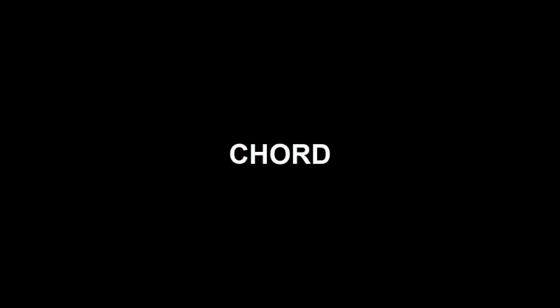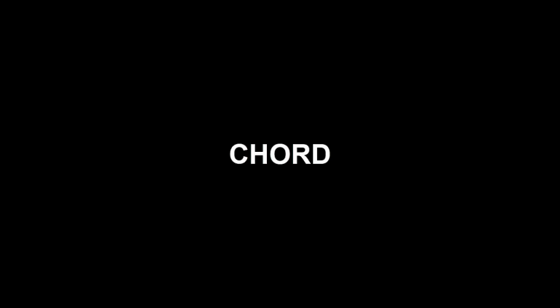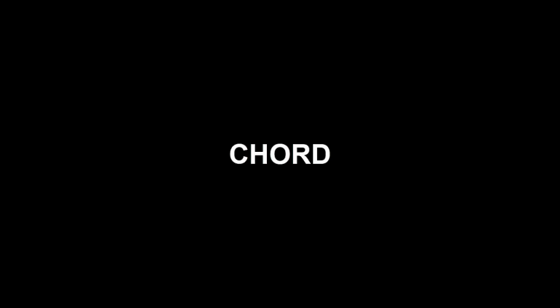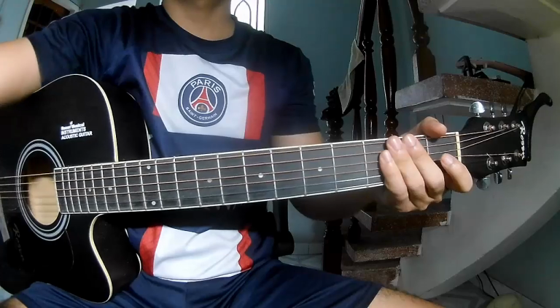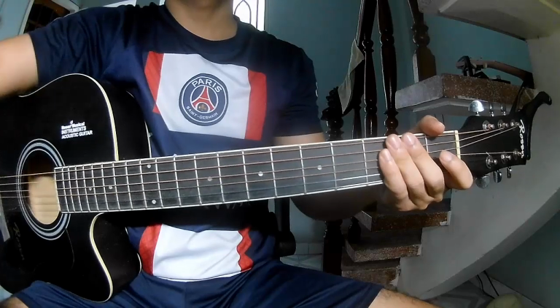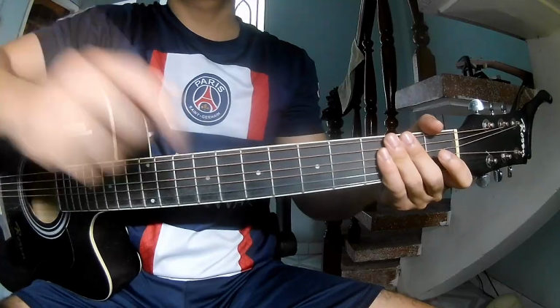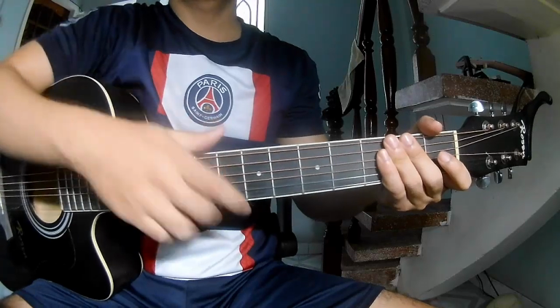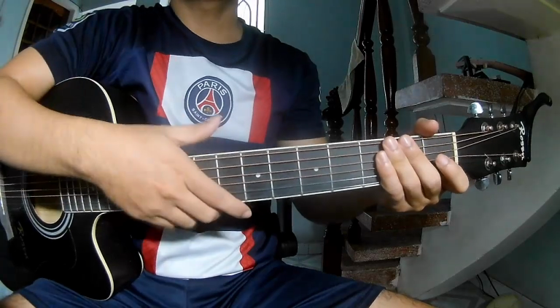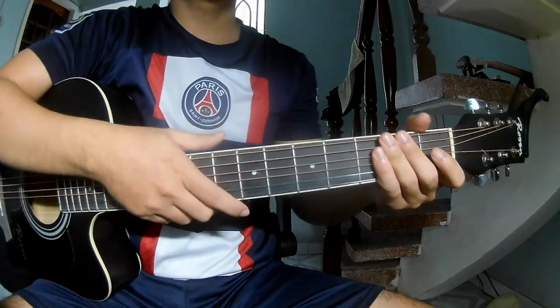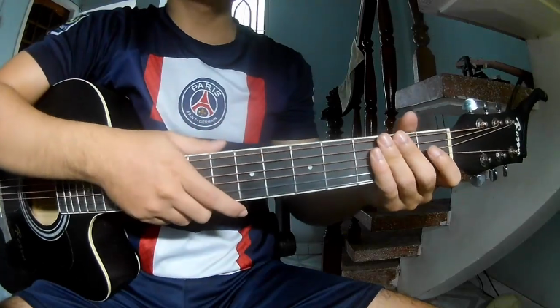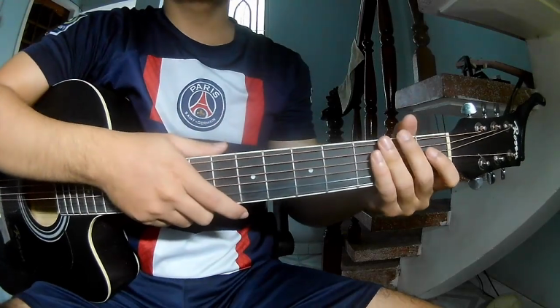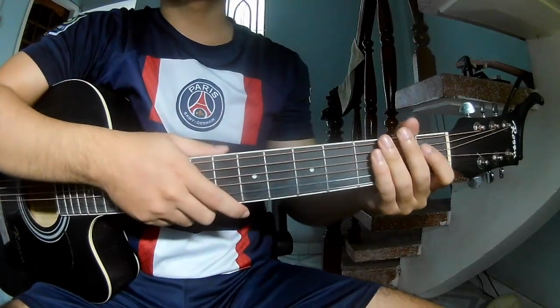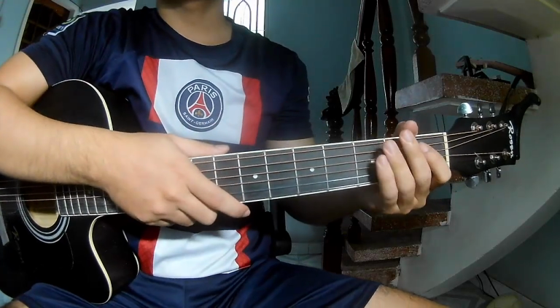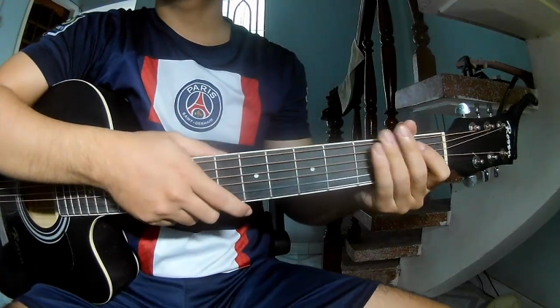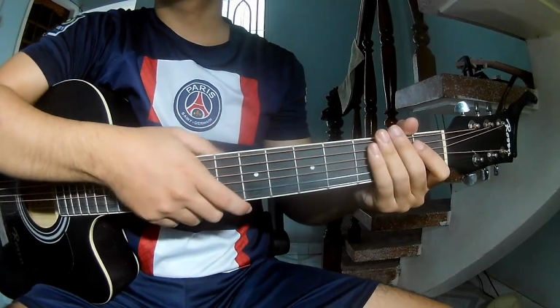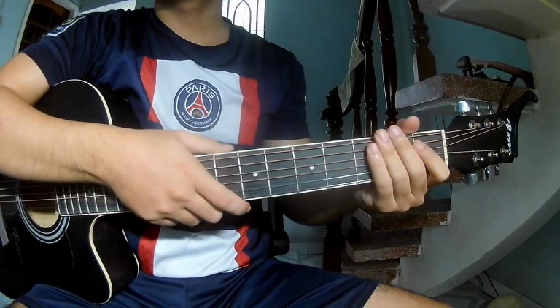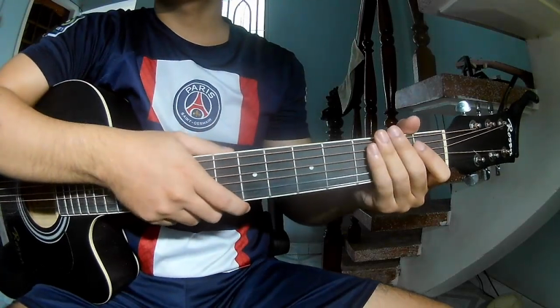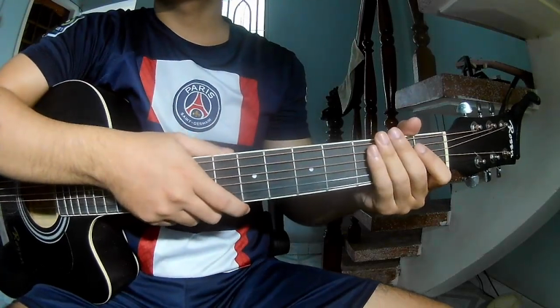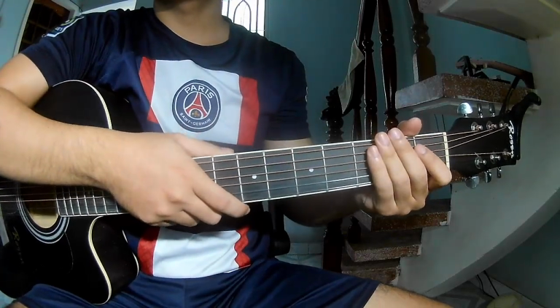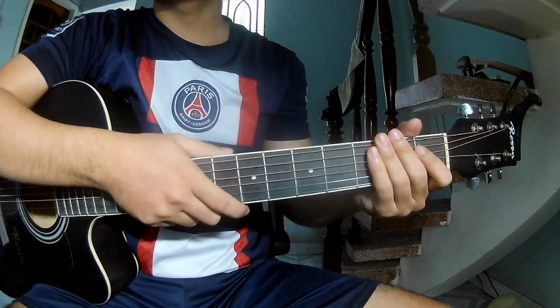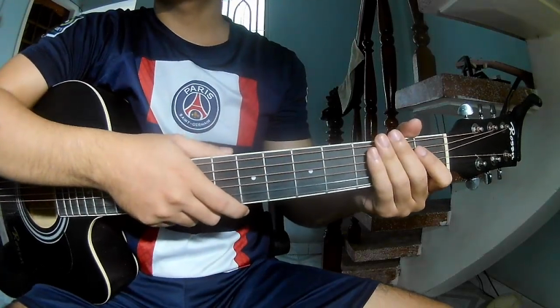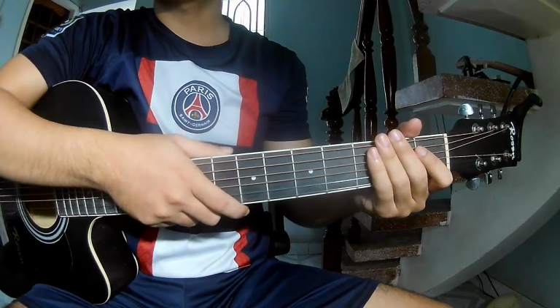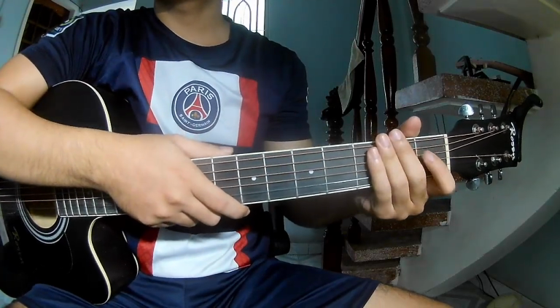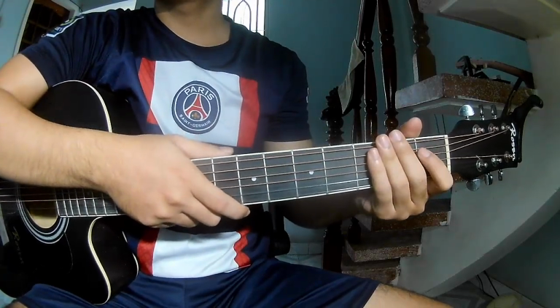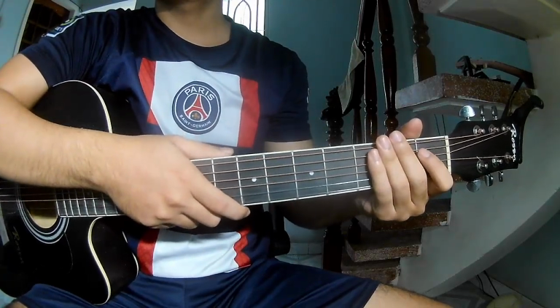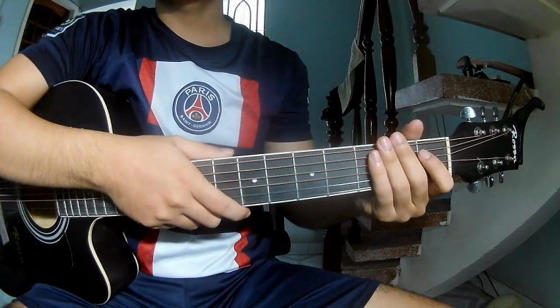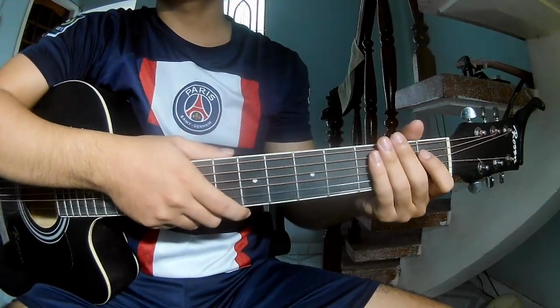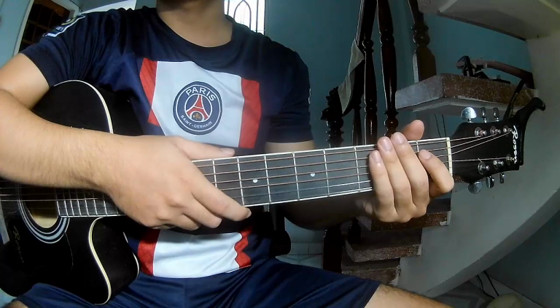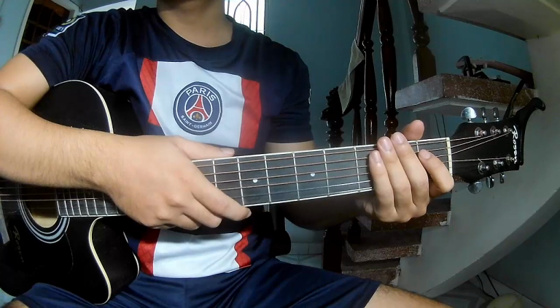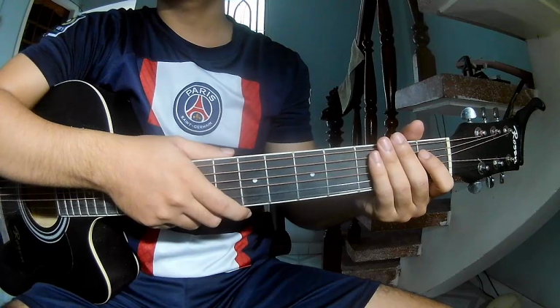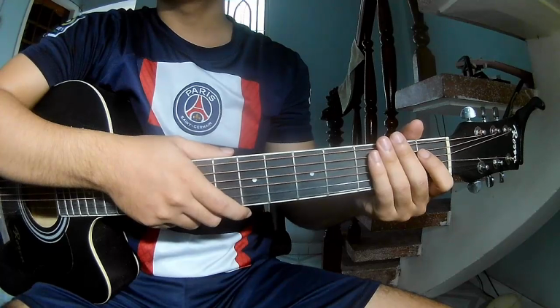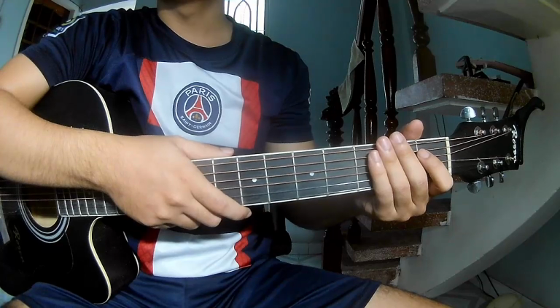Hi everyone, today we see how to play guitar — 'Raised on You' by Morgan Wallen.